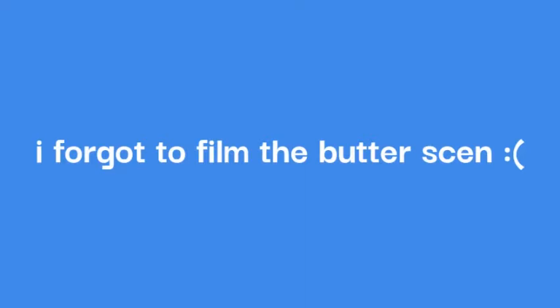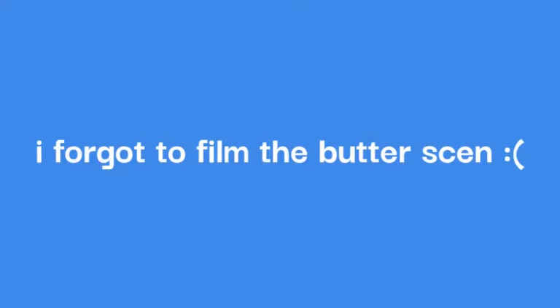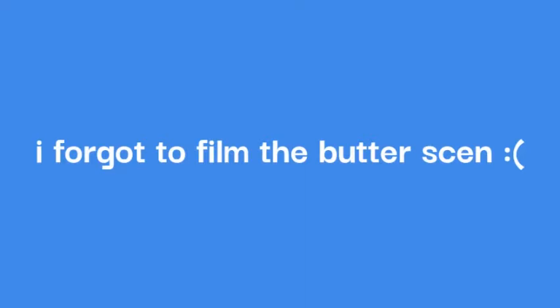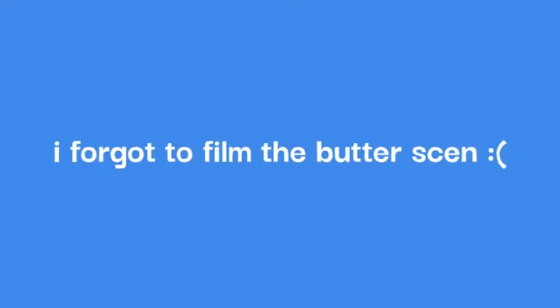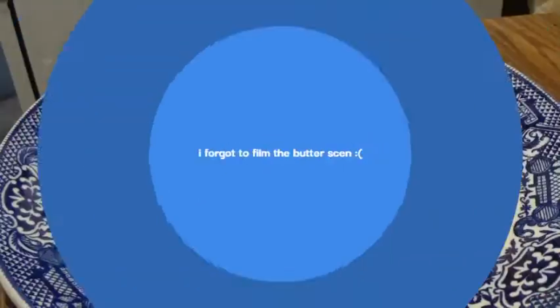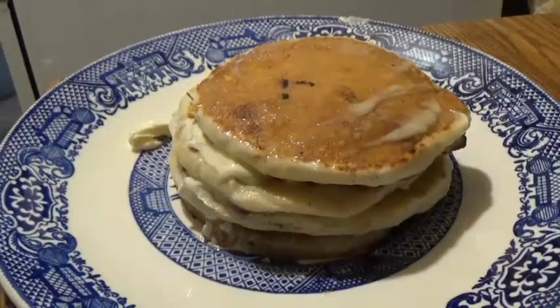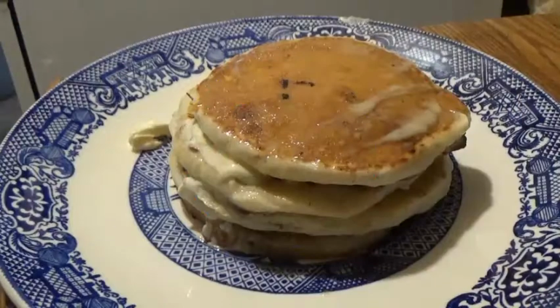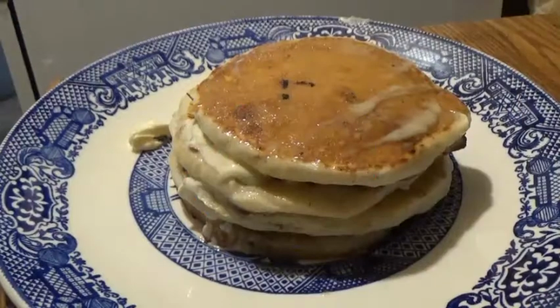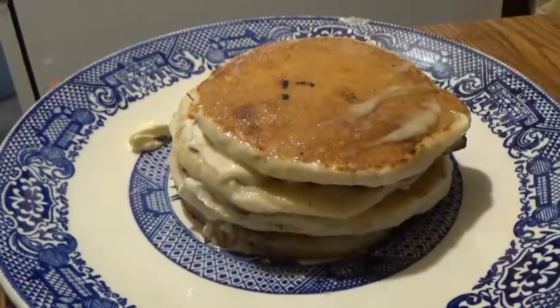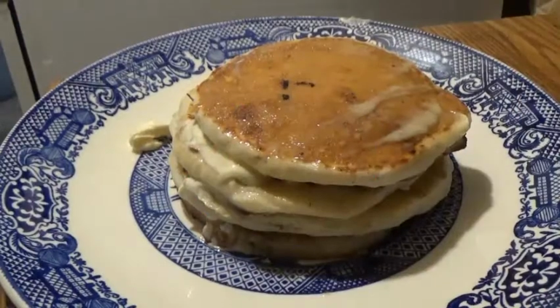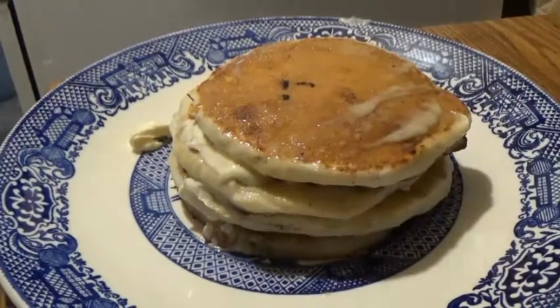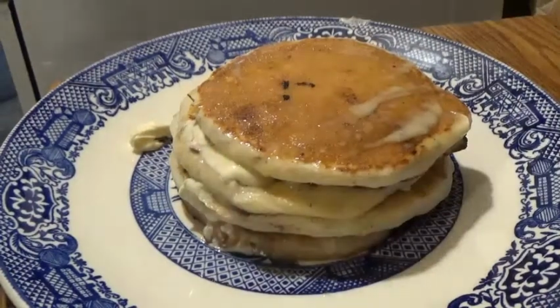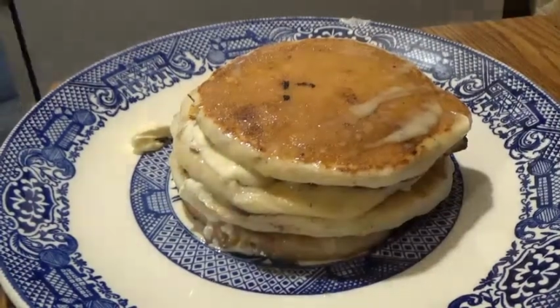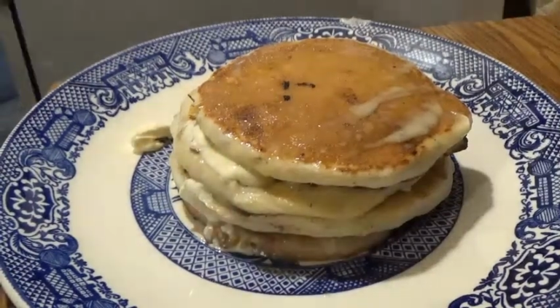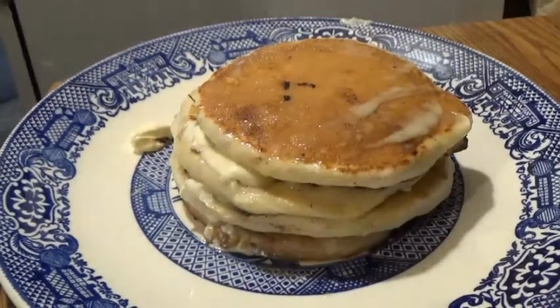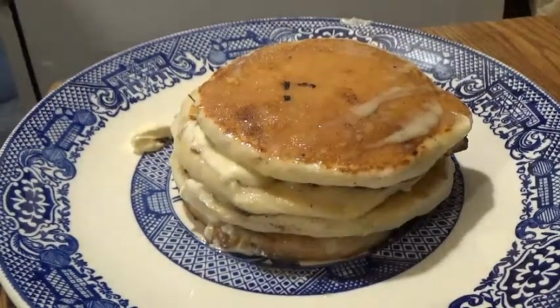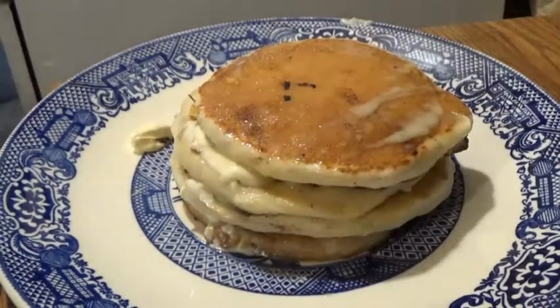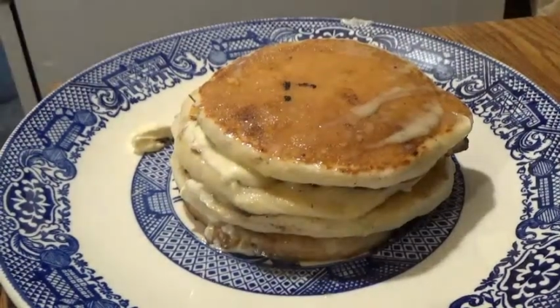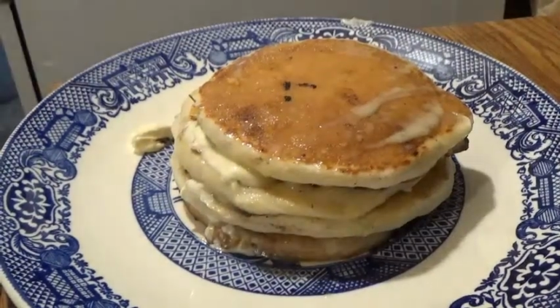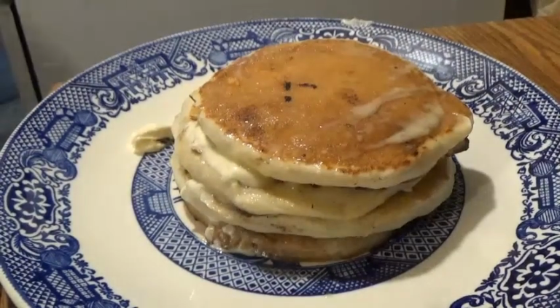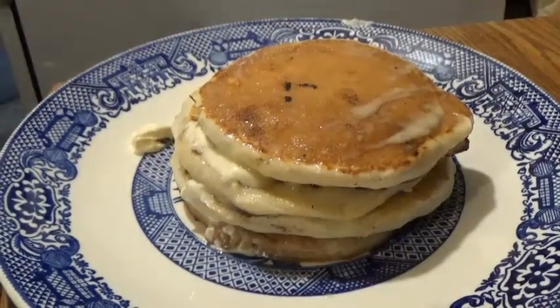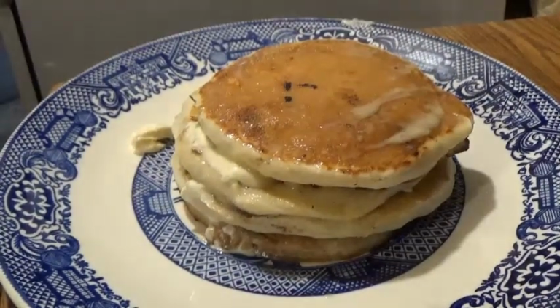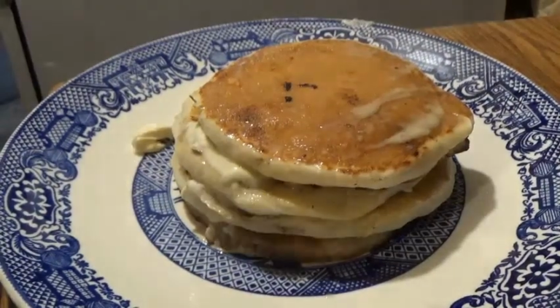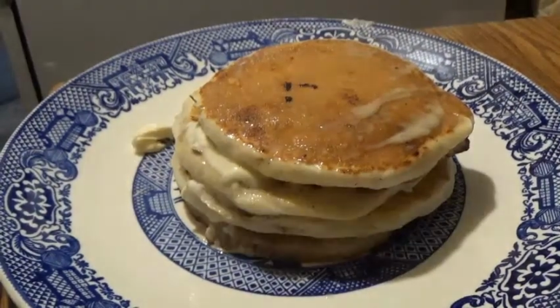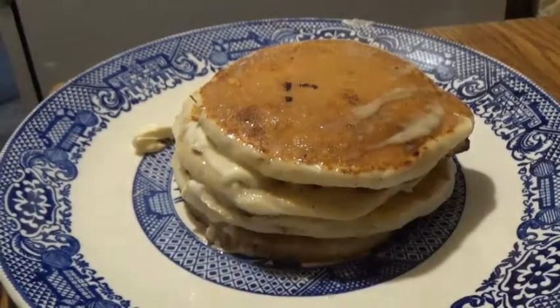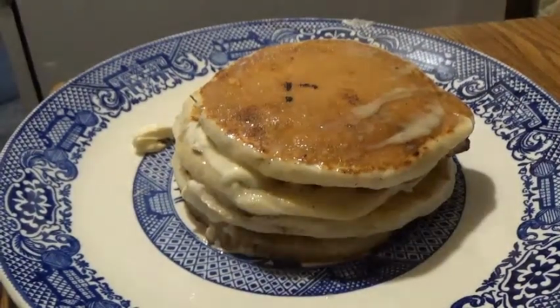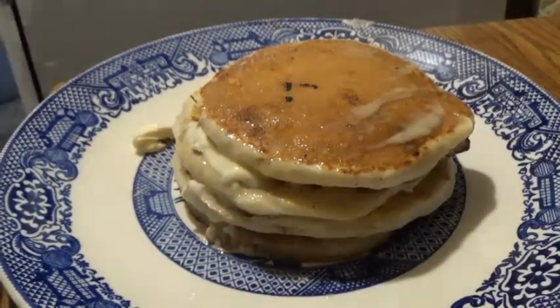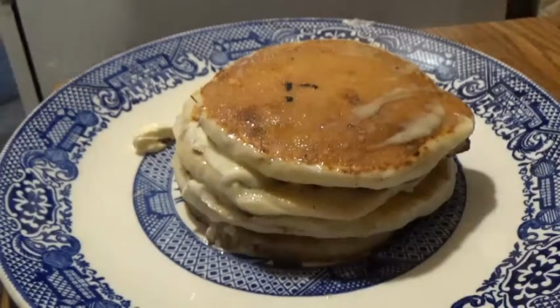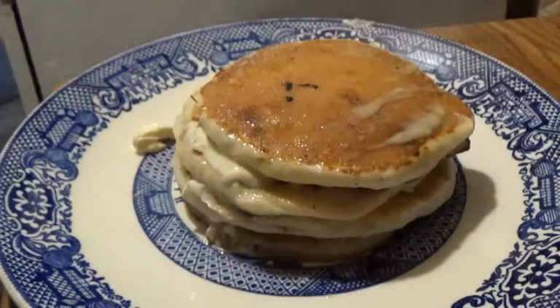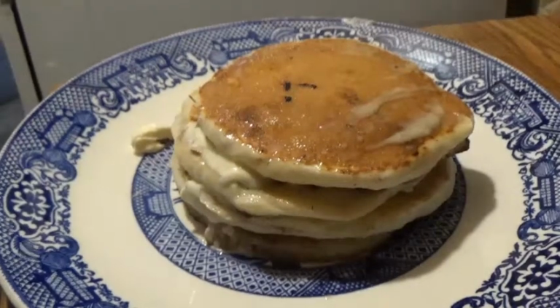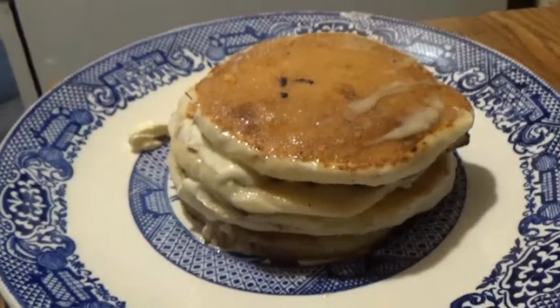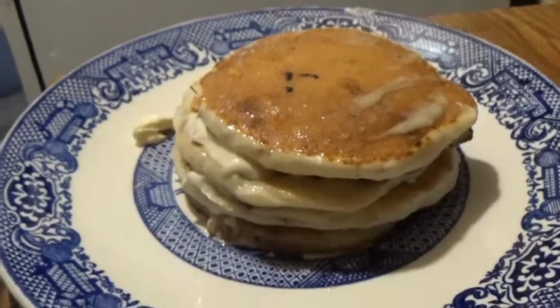Now we're gonna add our syrup — but let's slow-mo it.